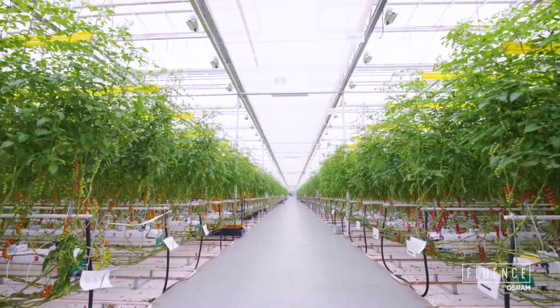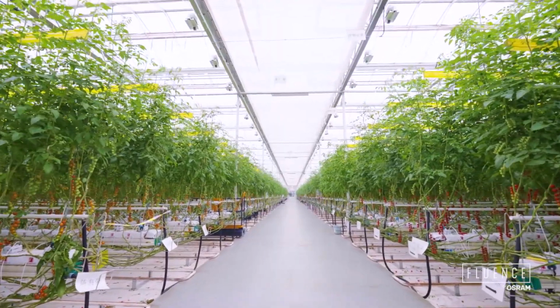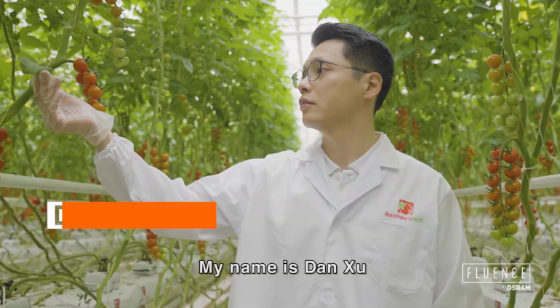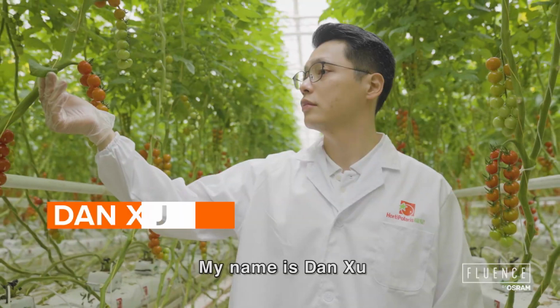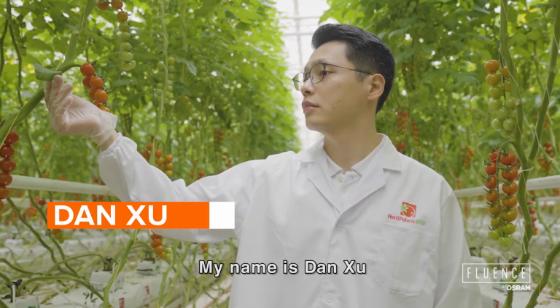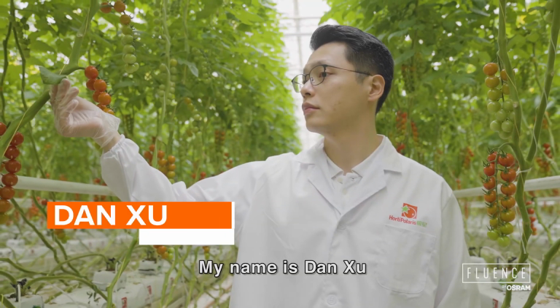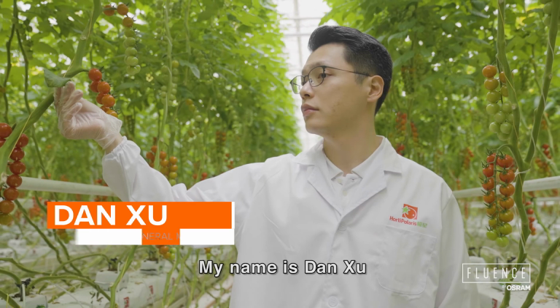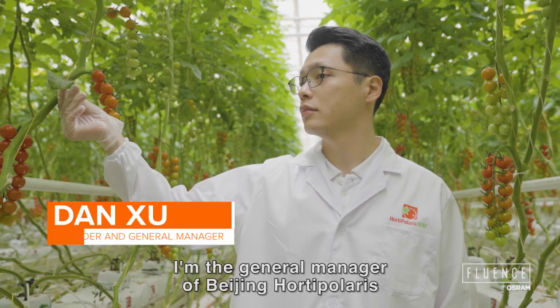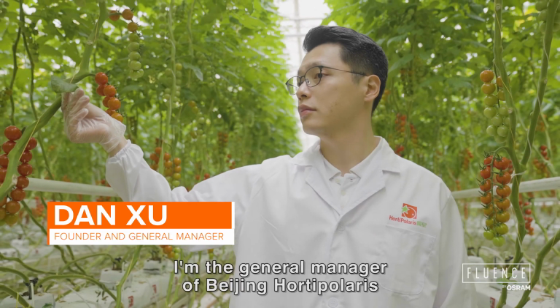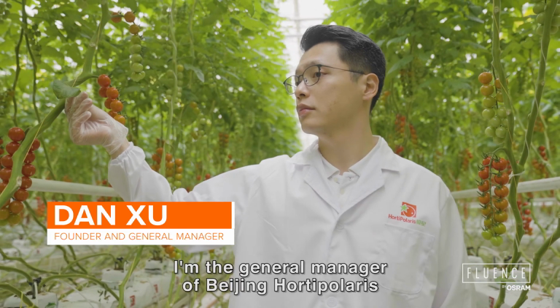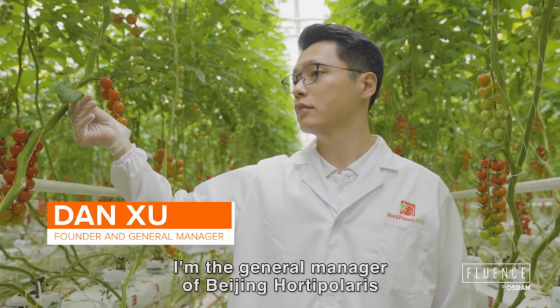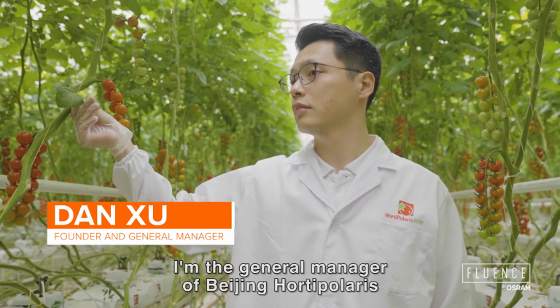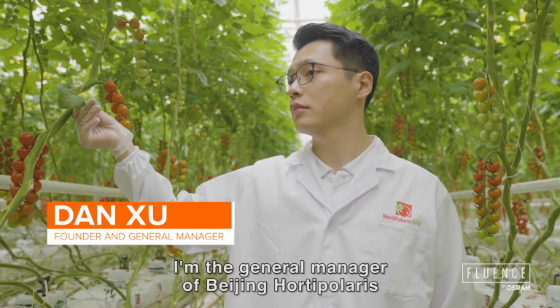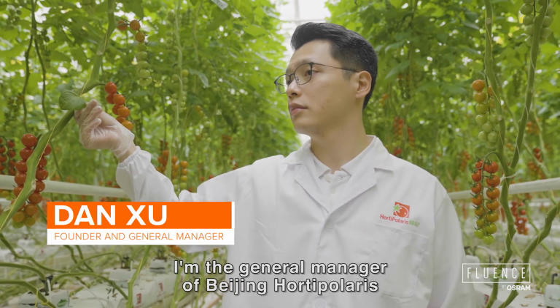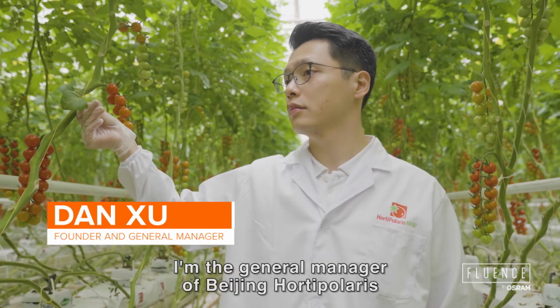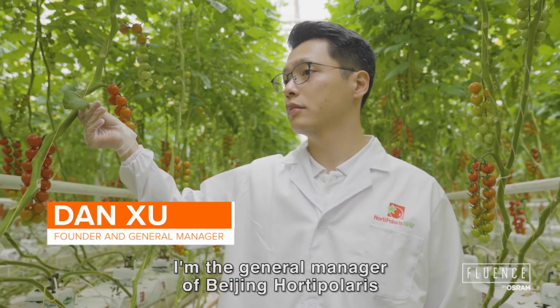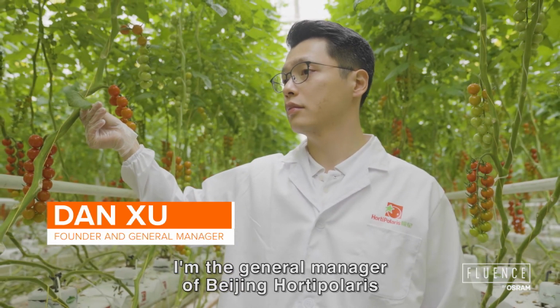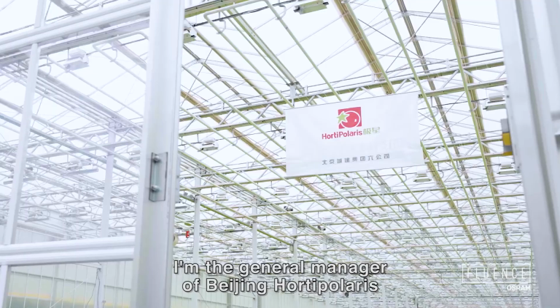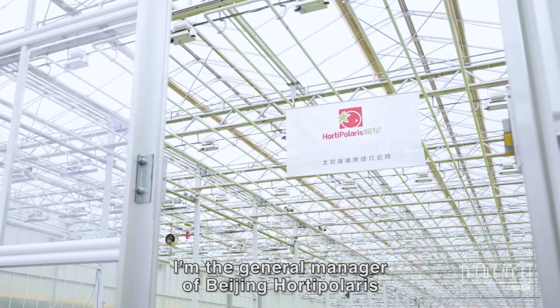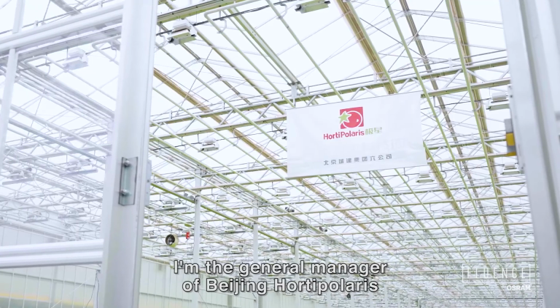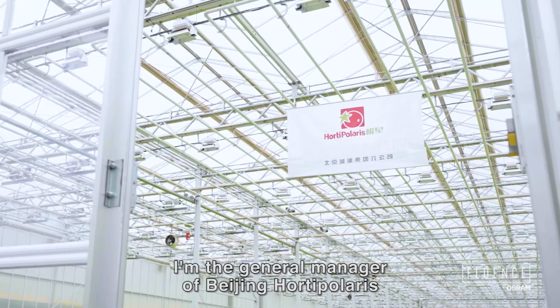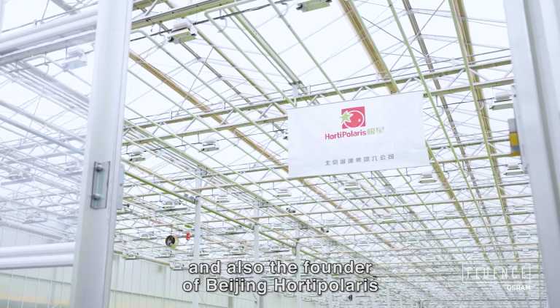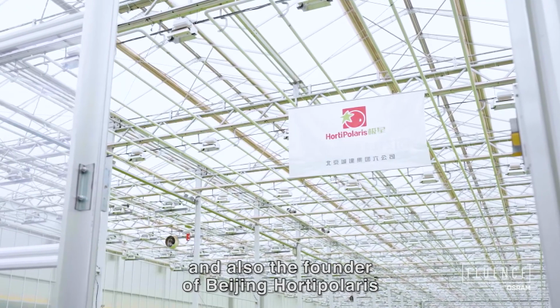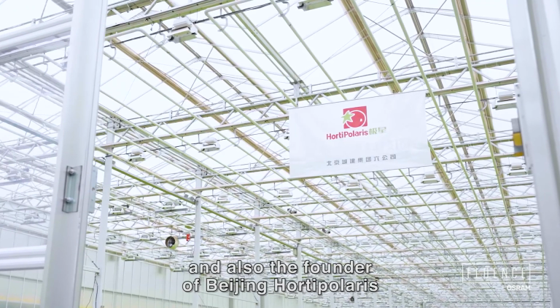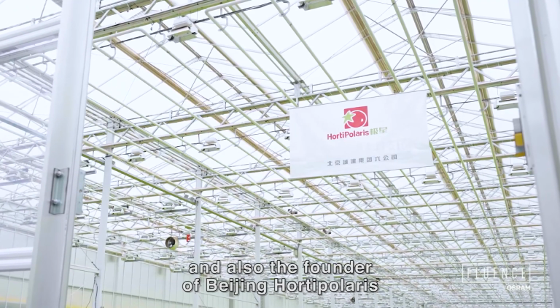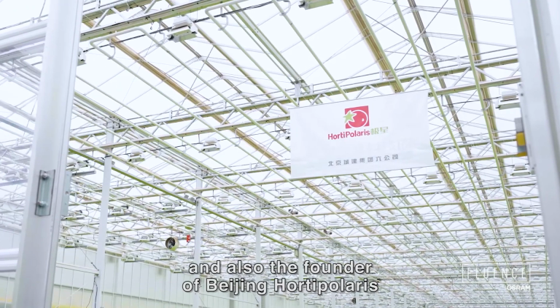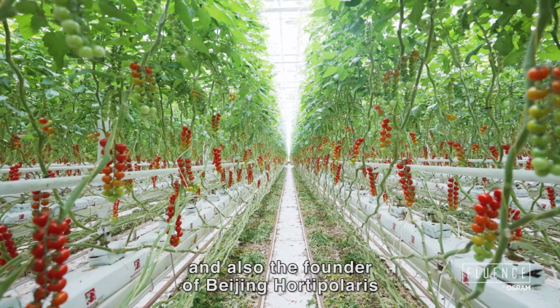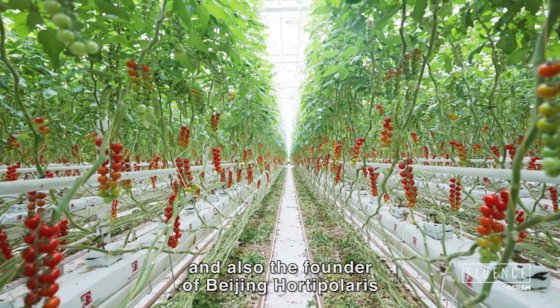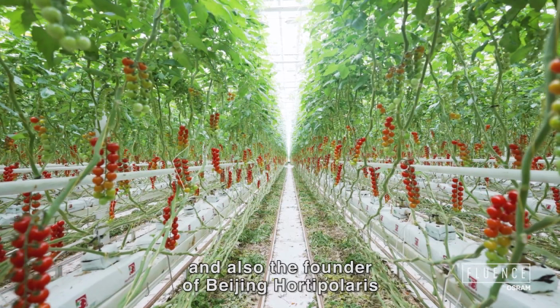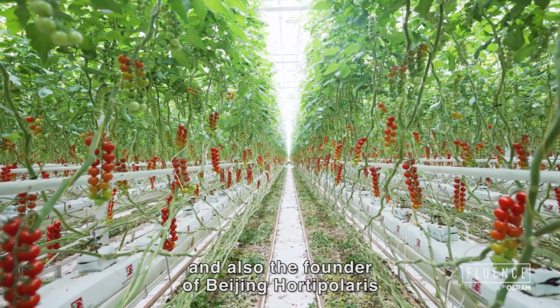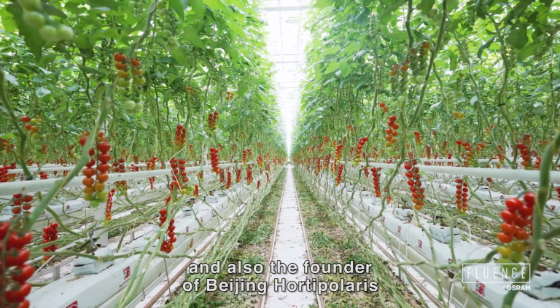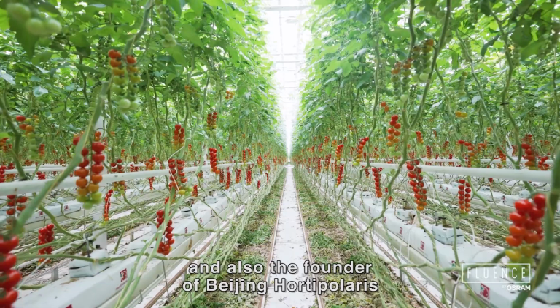My name is Dan Xu. I'm the general manager and founder of Beijing Hortipolaris.